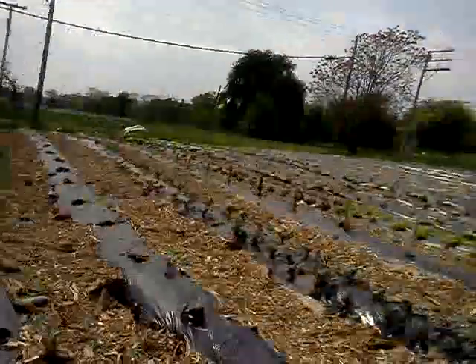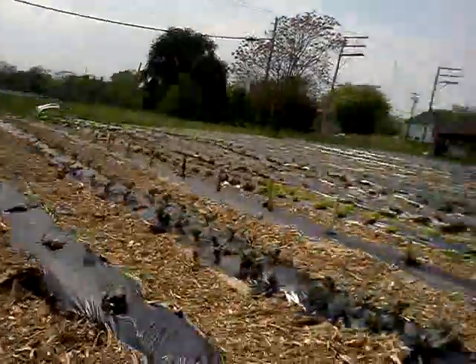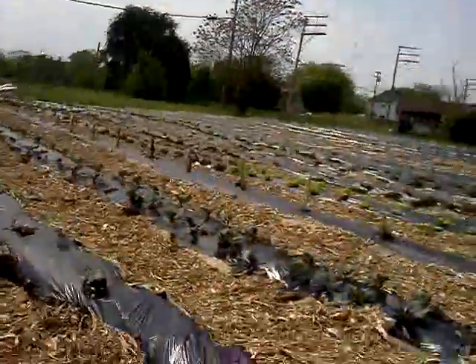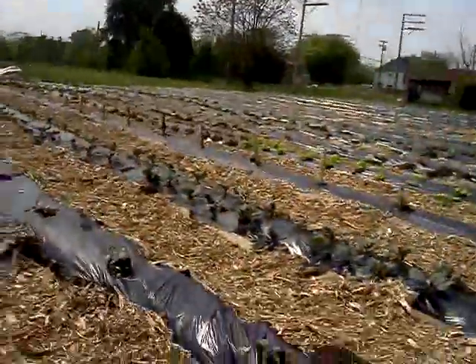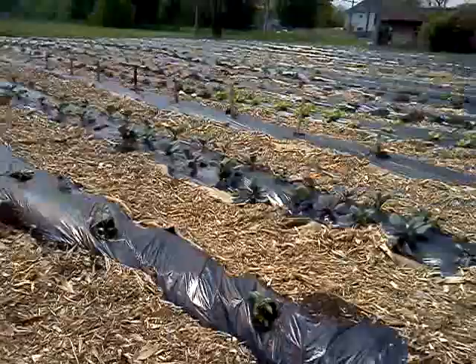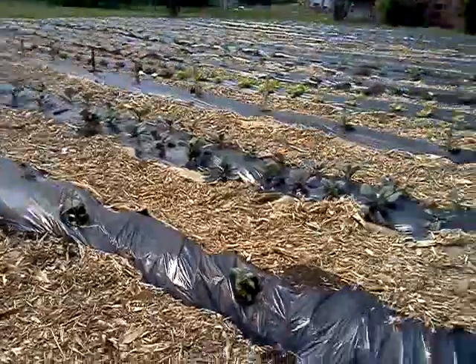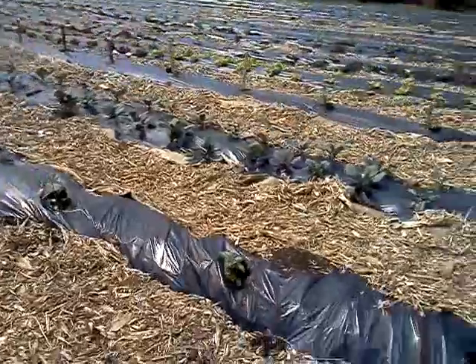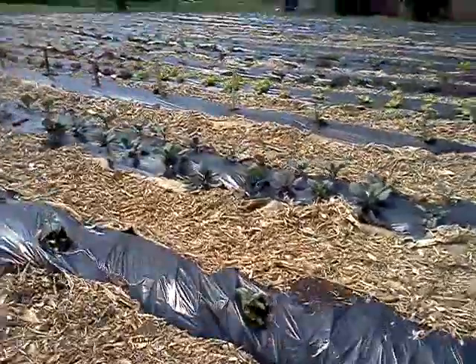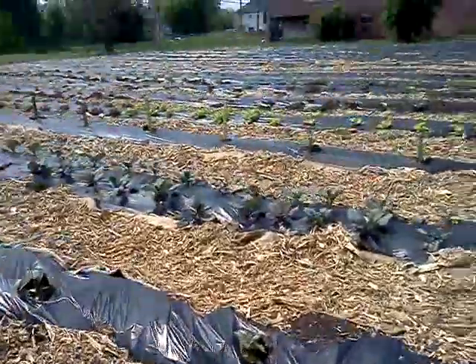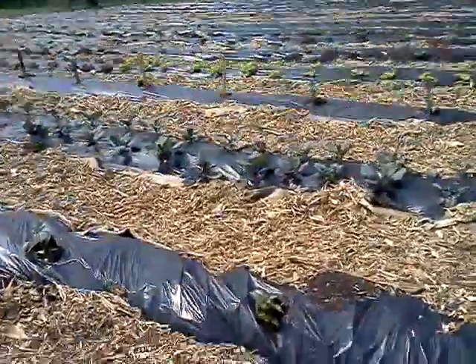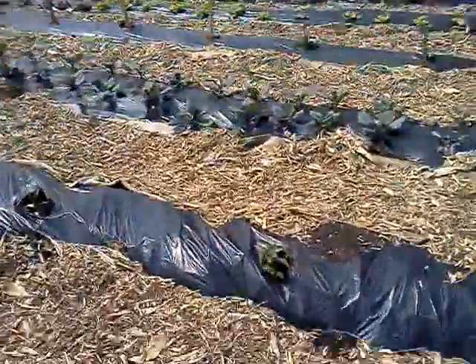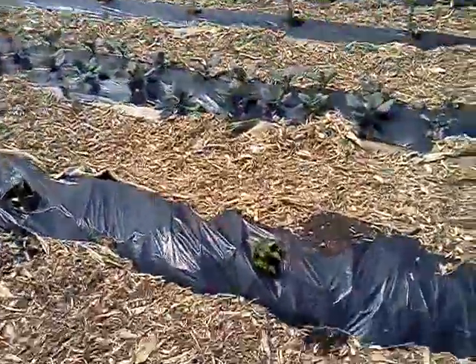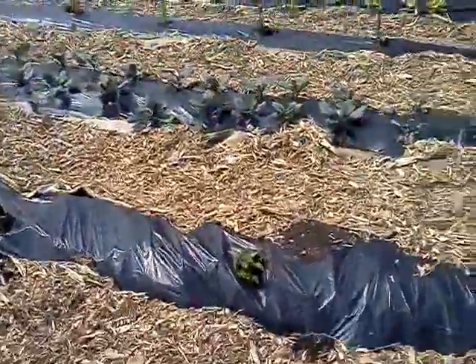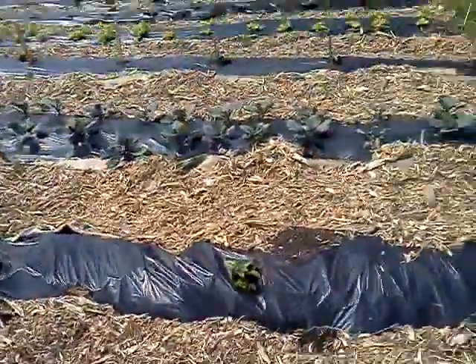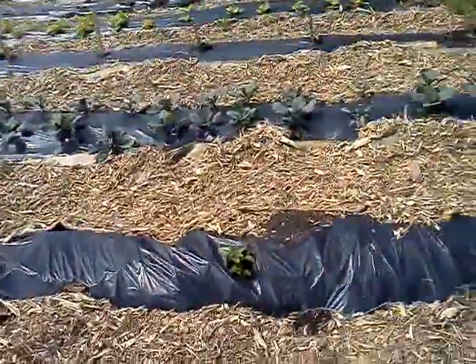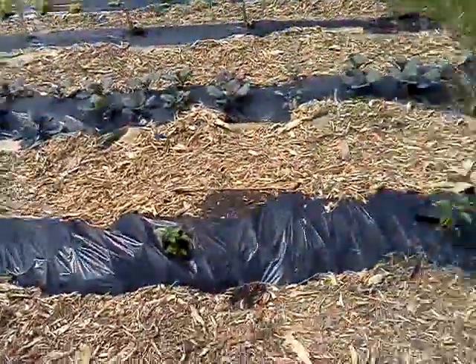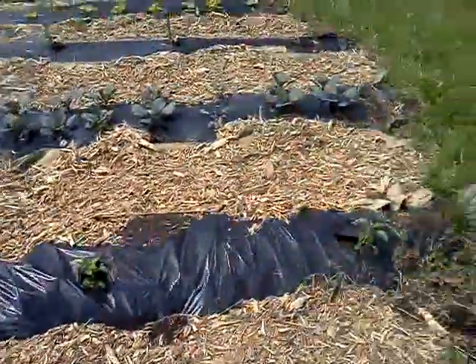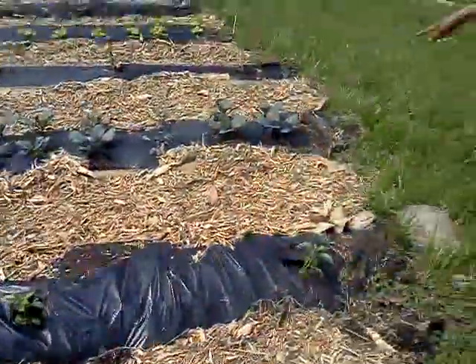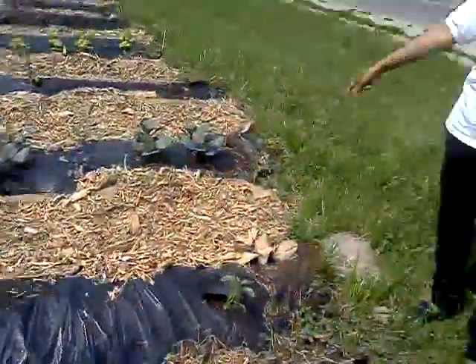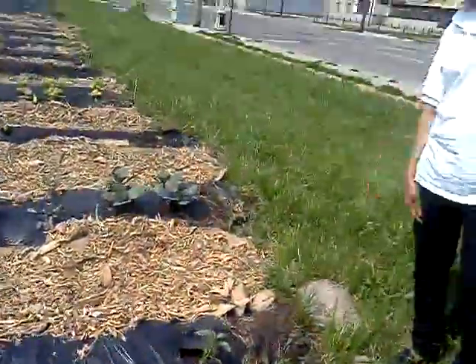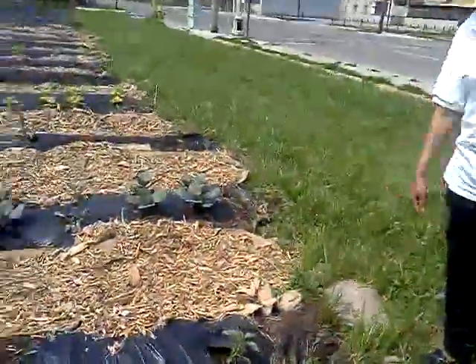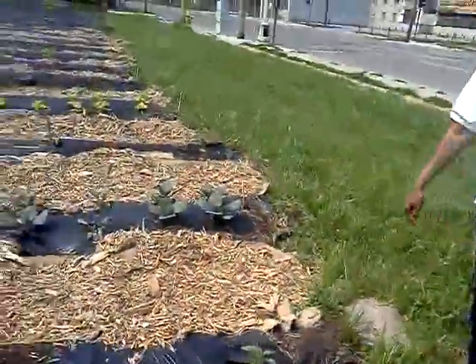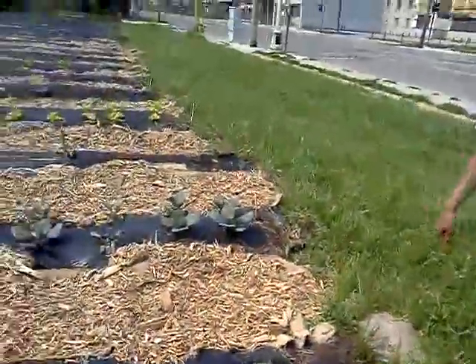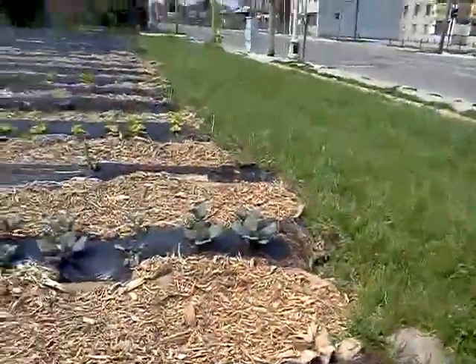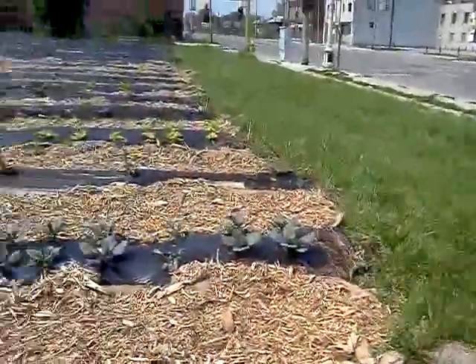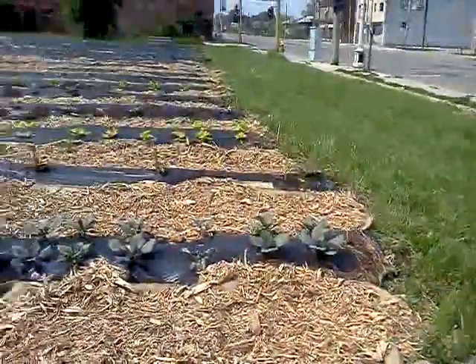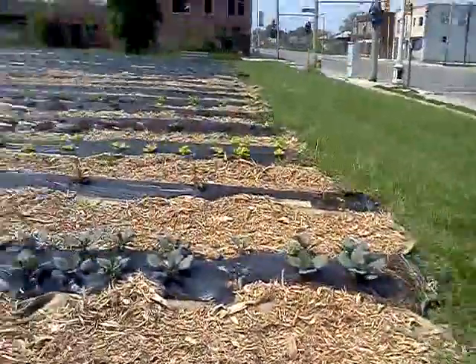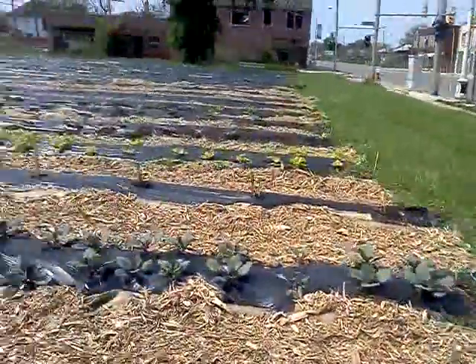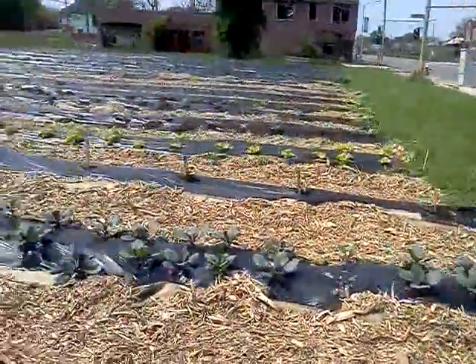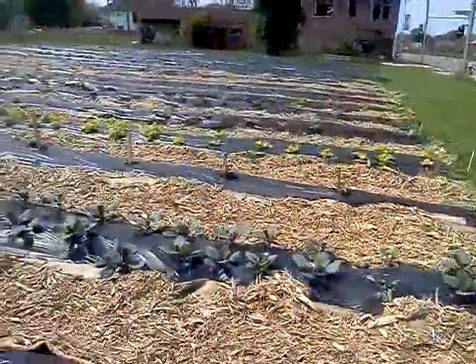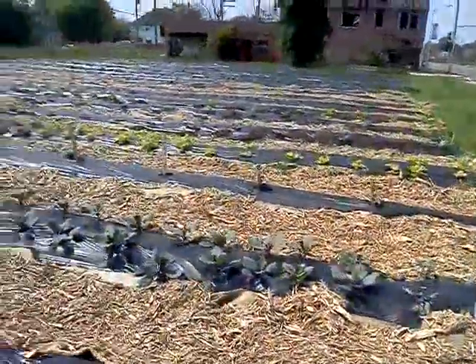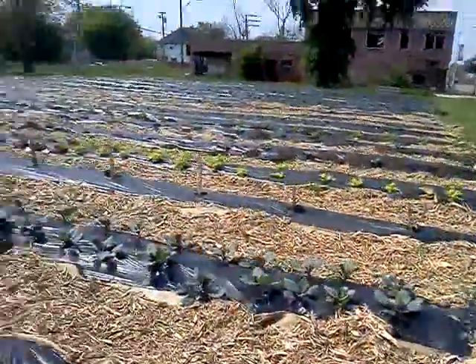Those are — I think that's red cabbage. Purple cabbage when it comes out. Beautiful.